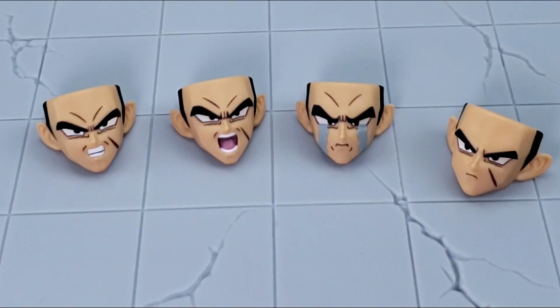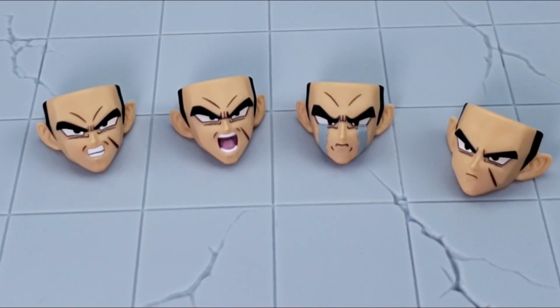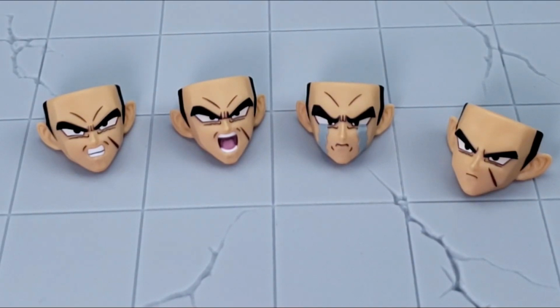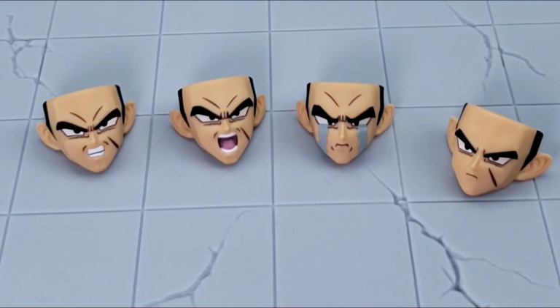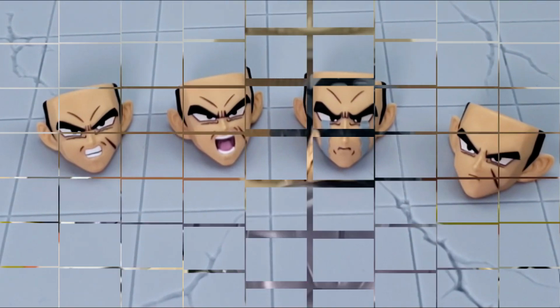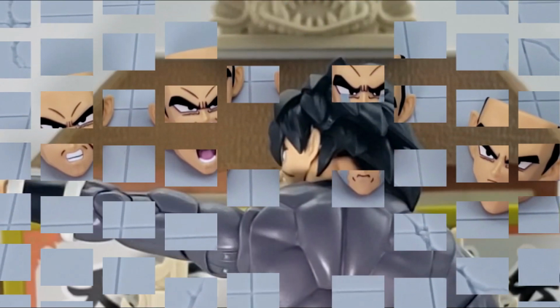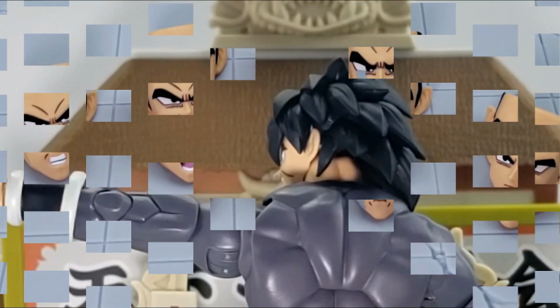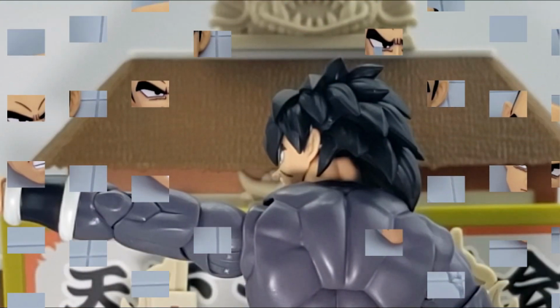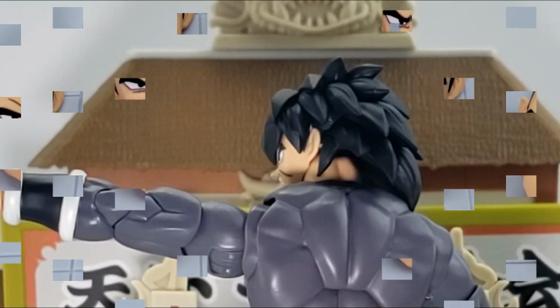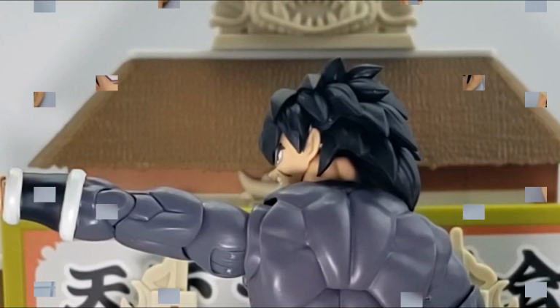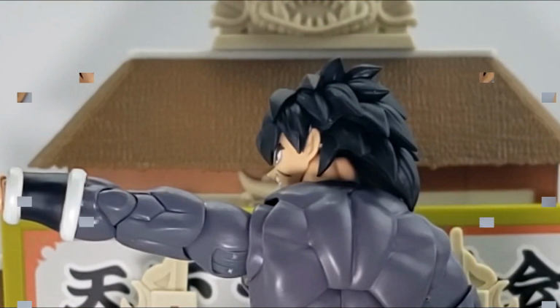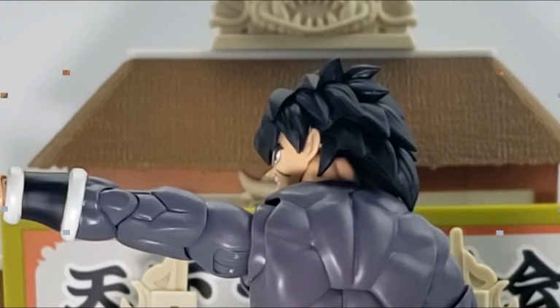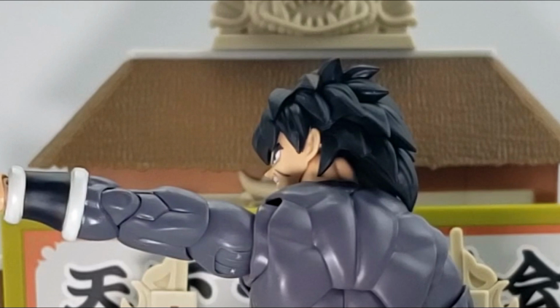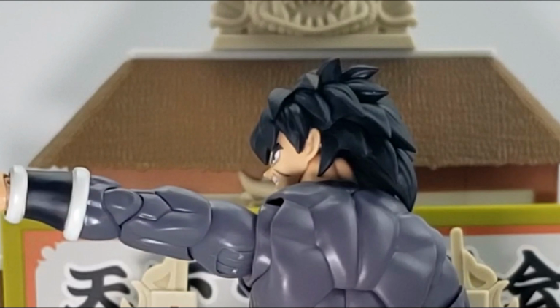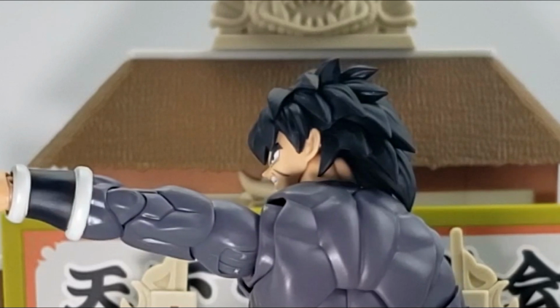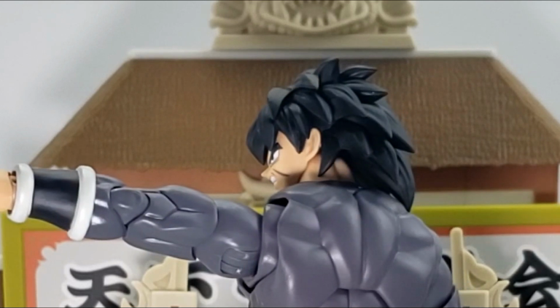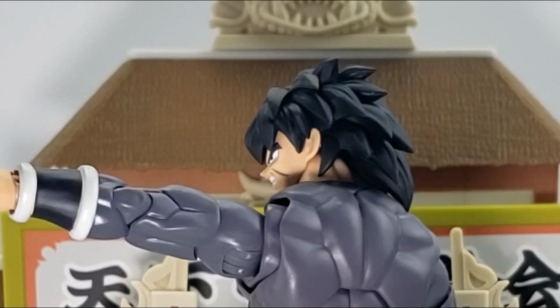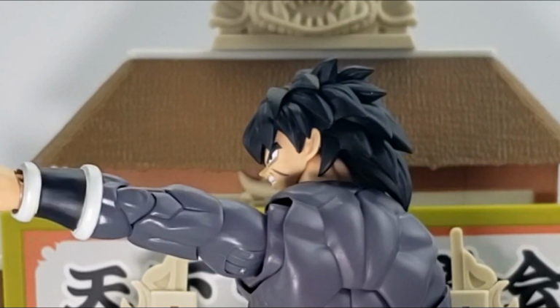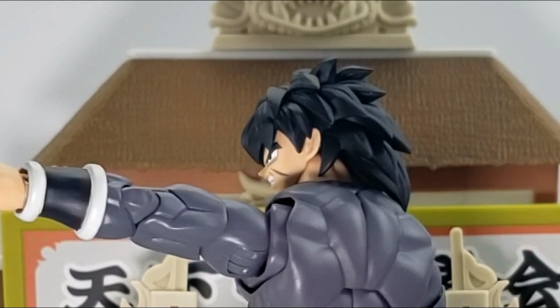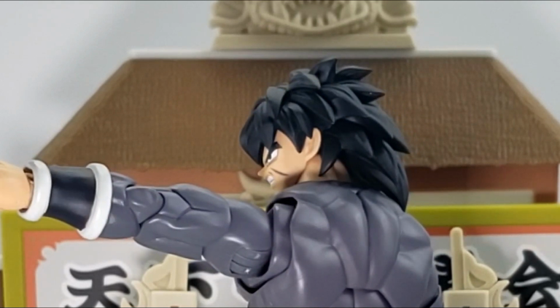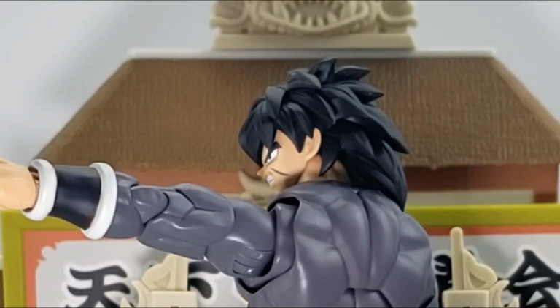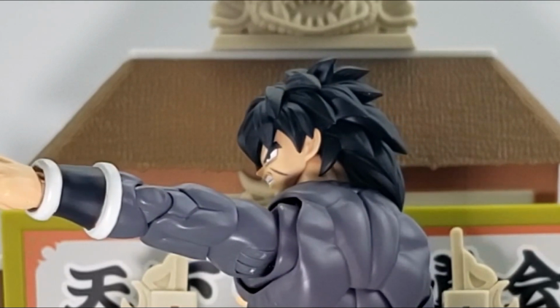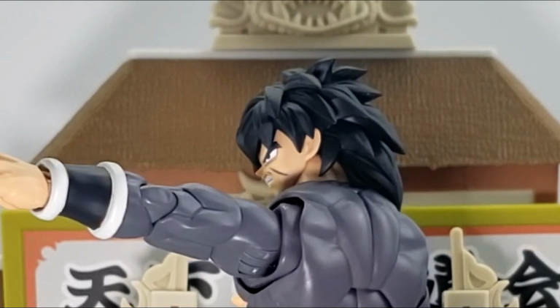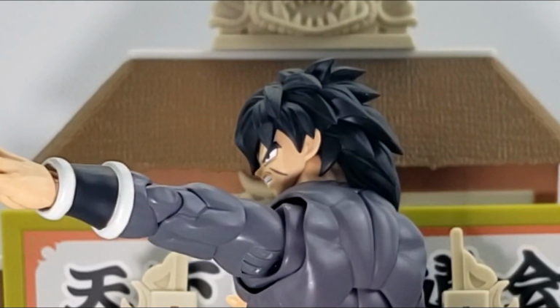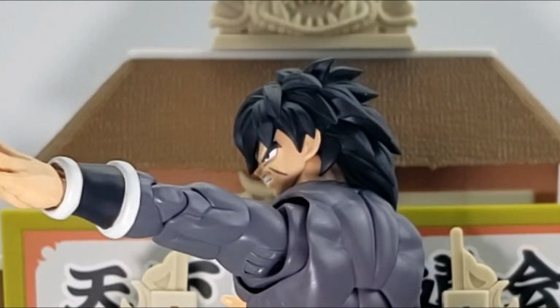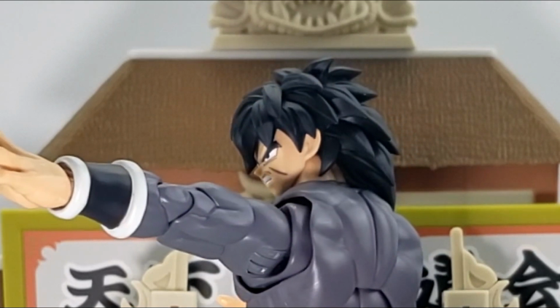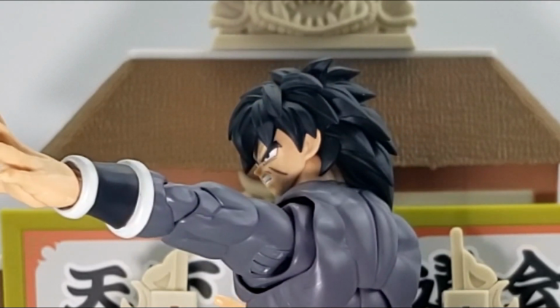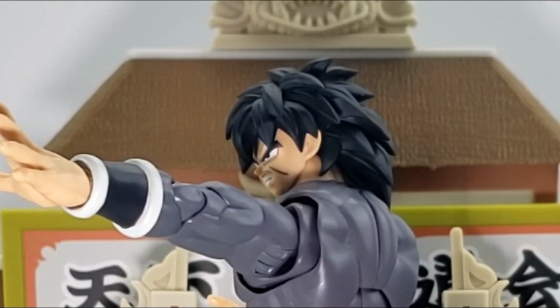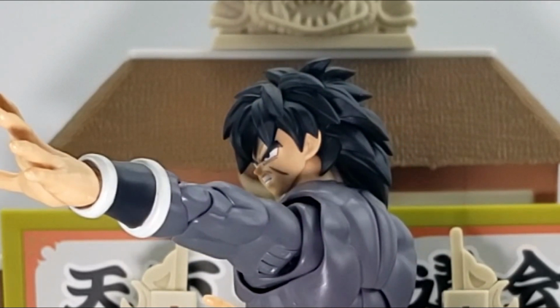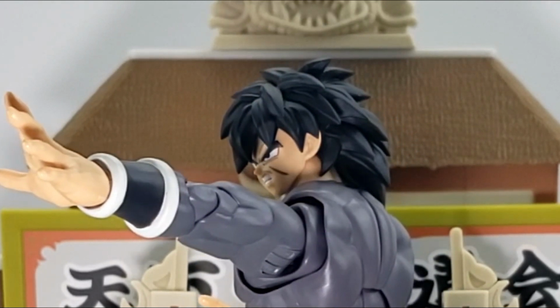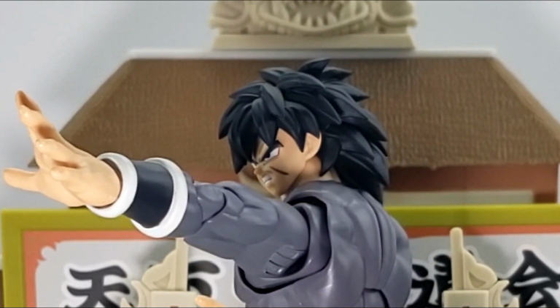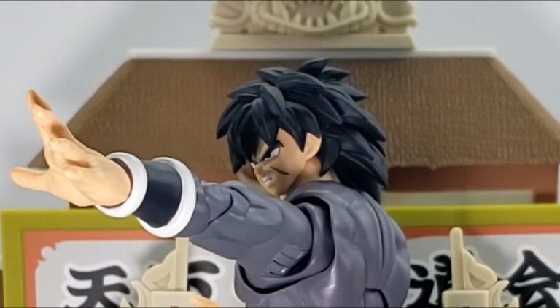In this scene I have Broly with the gritting teeth expression. Here he is ready to counter attack.